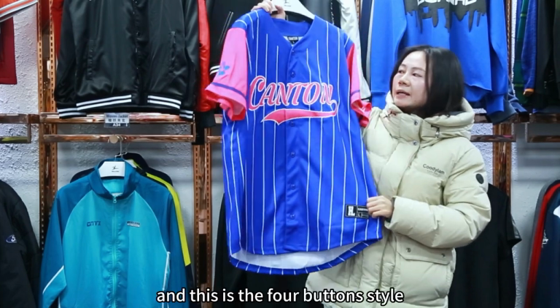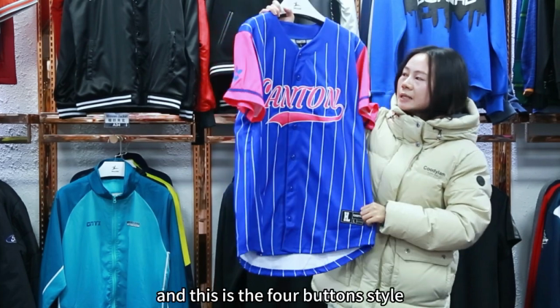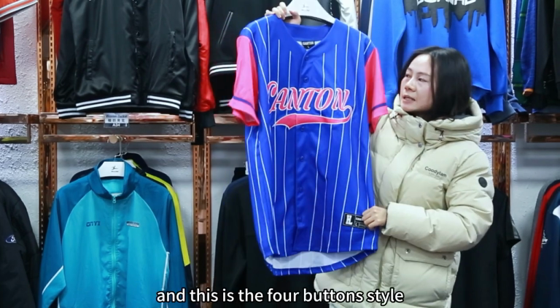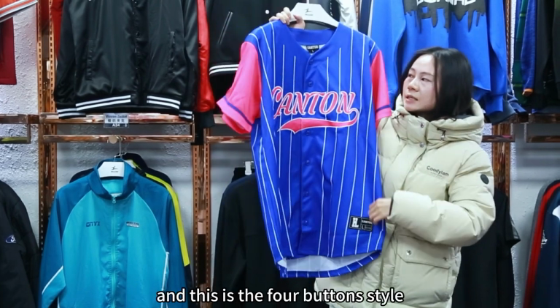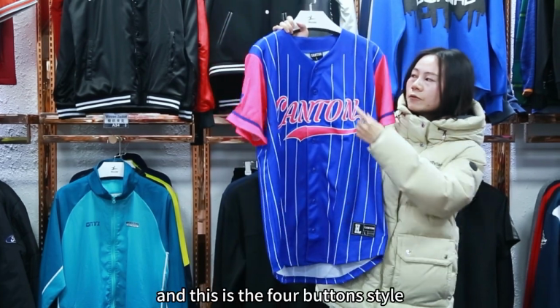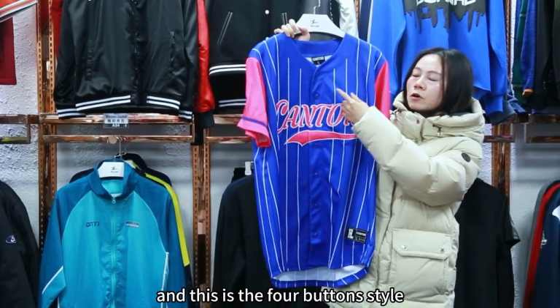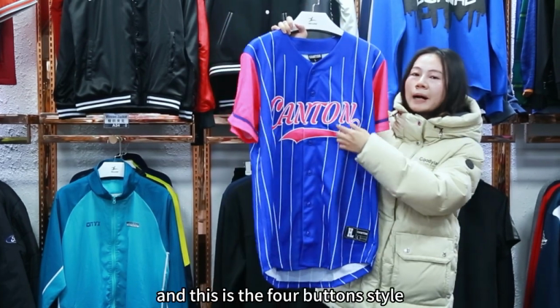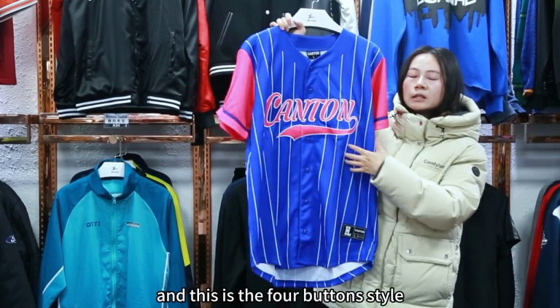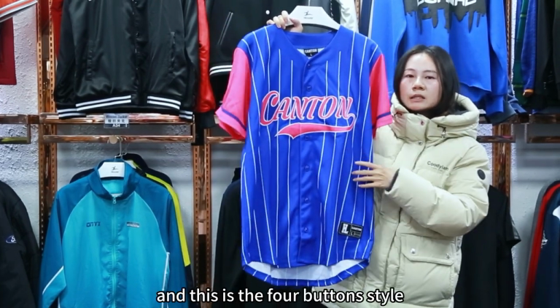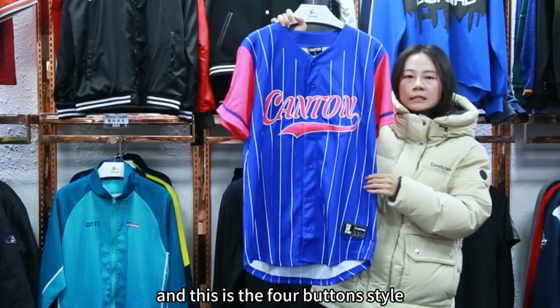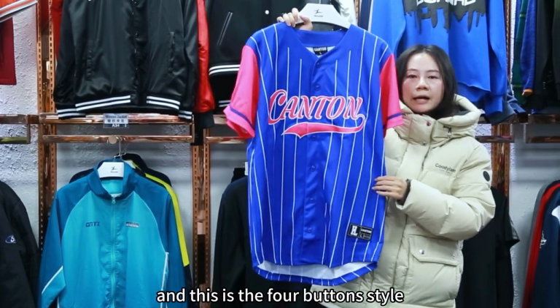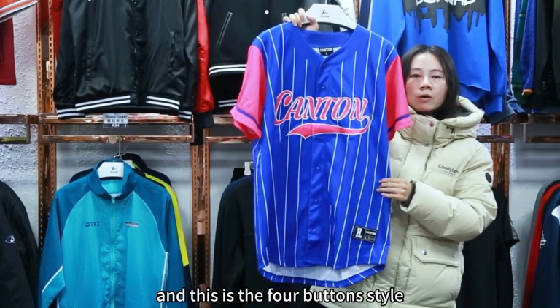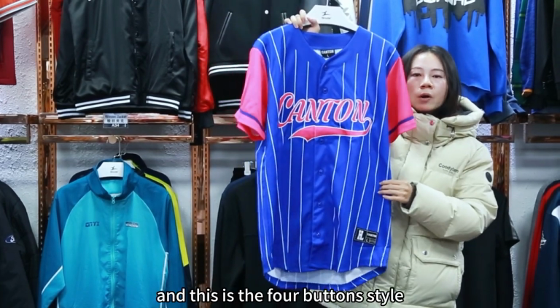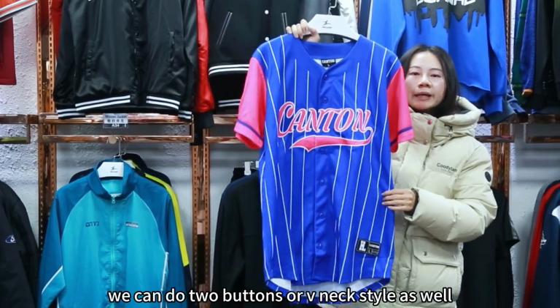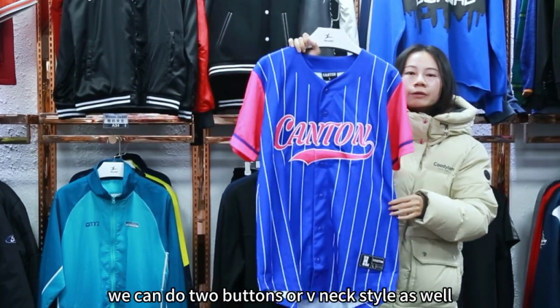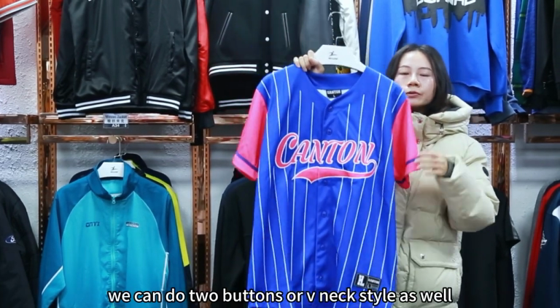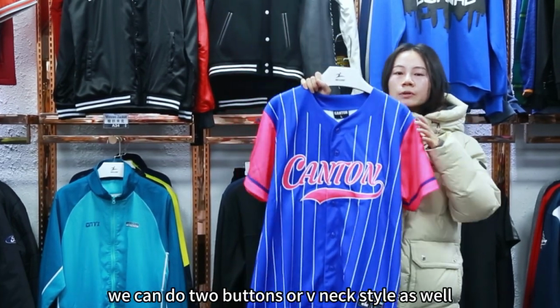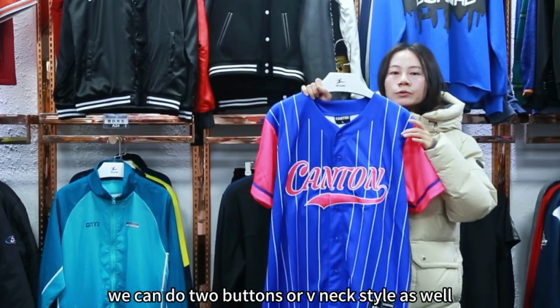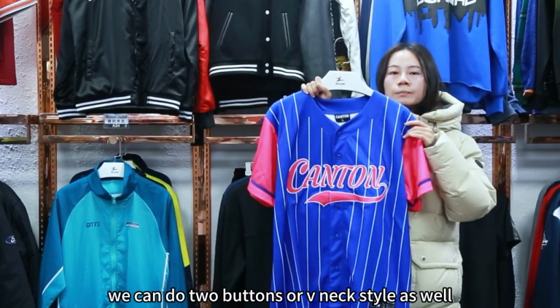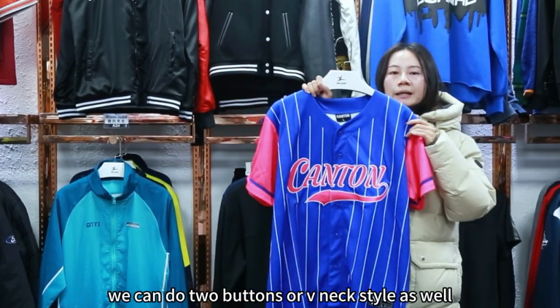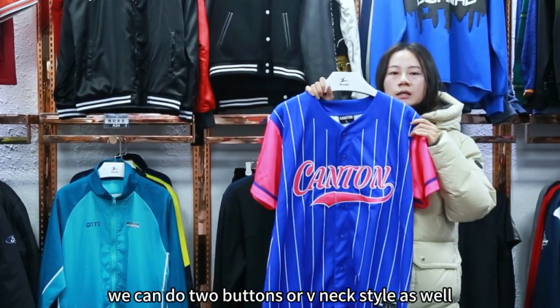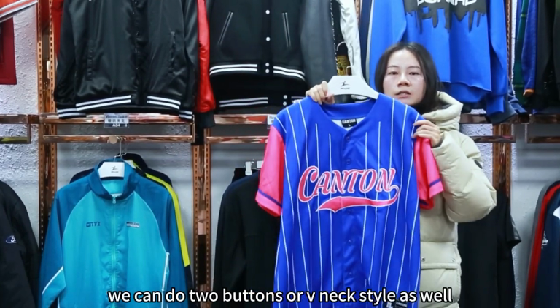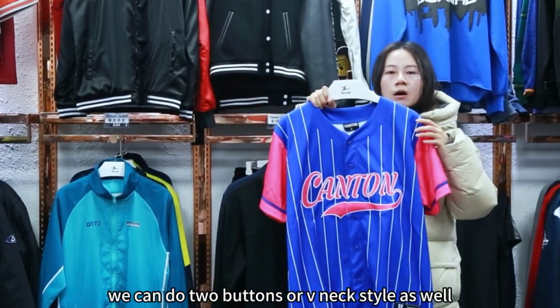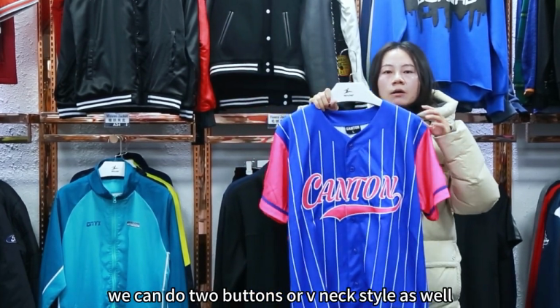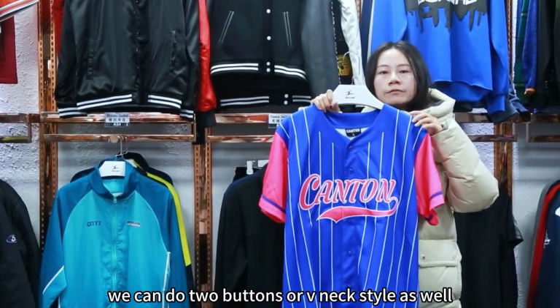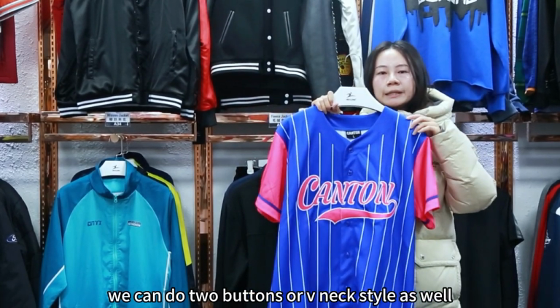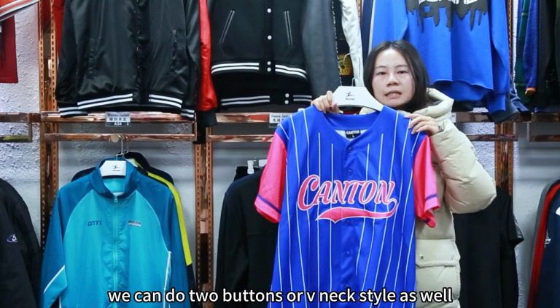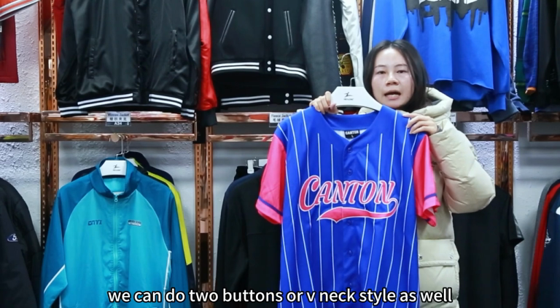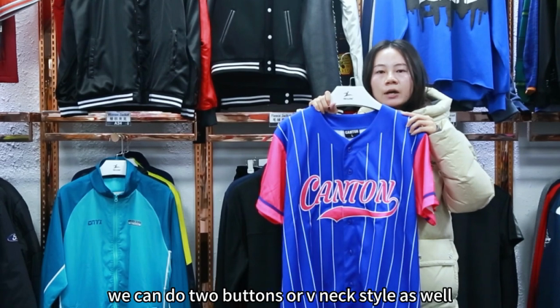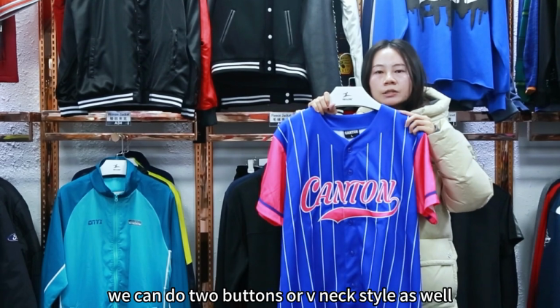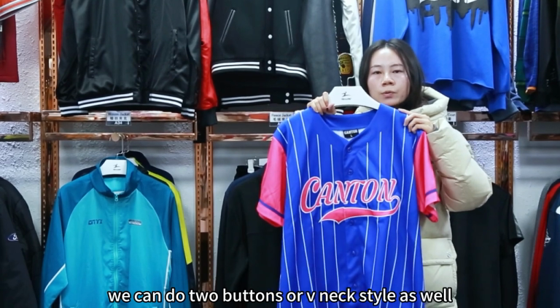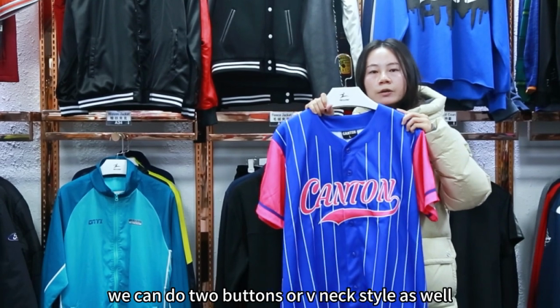And this is the four-button style. We can do two-button or V-neck style as well.